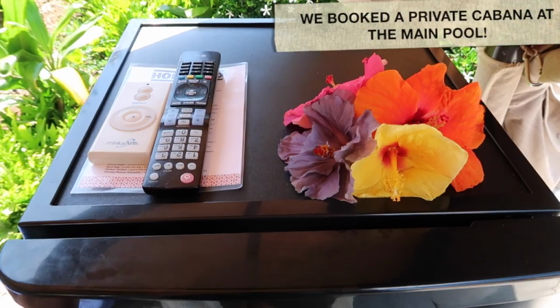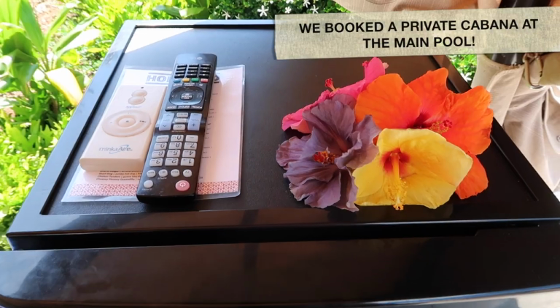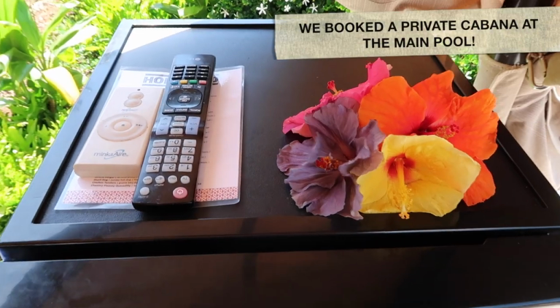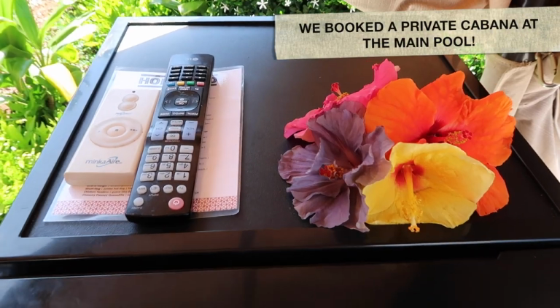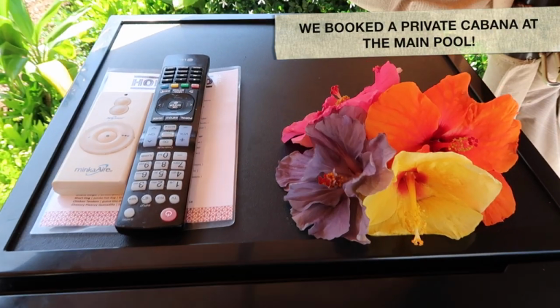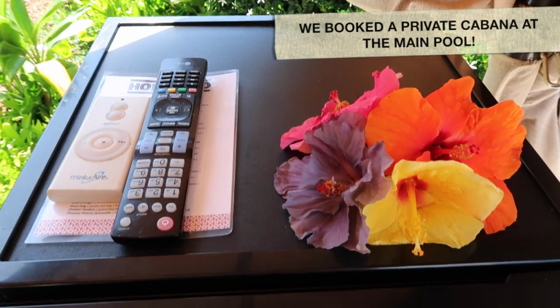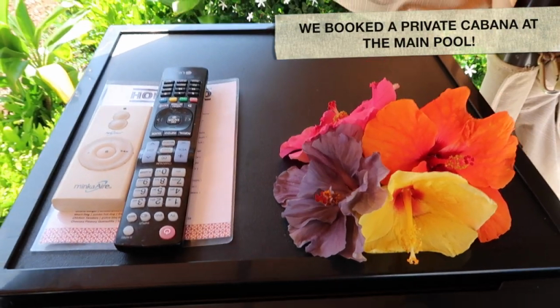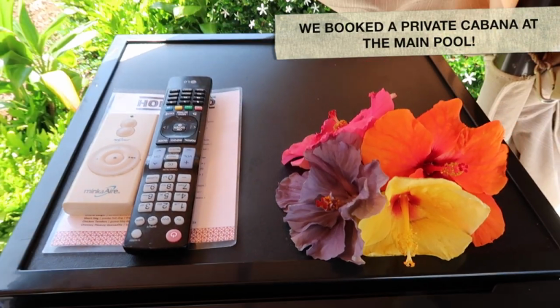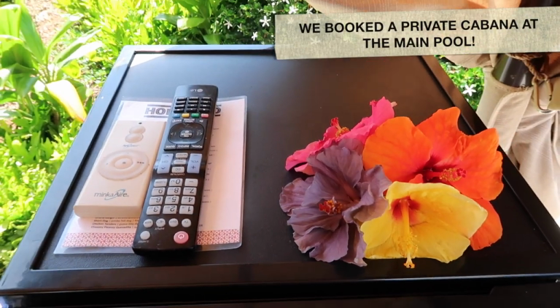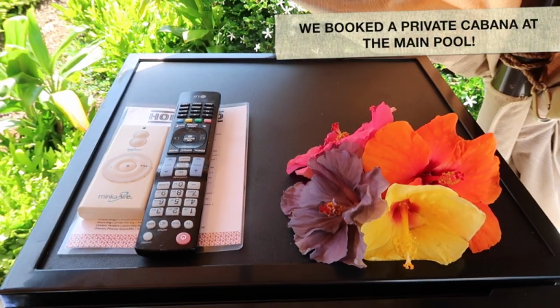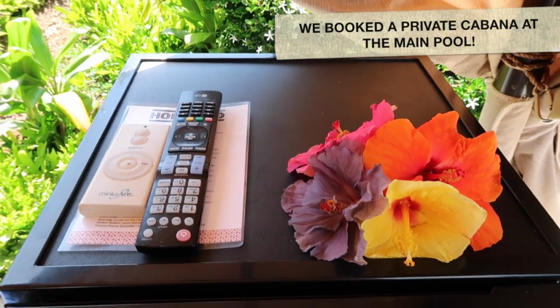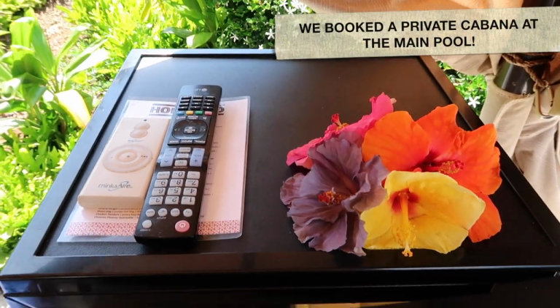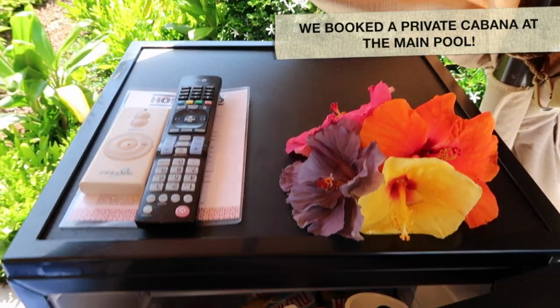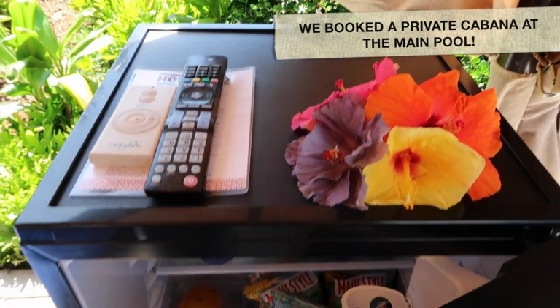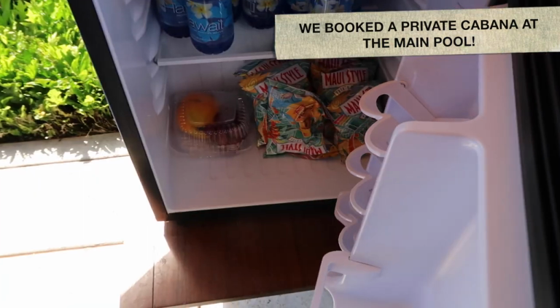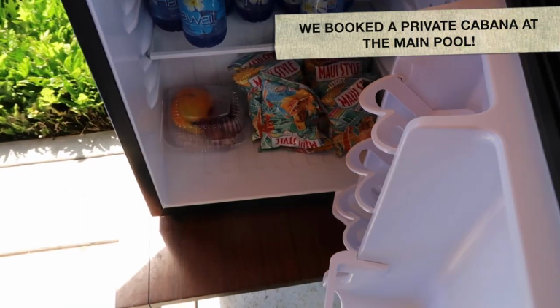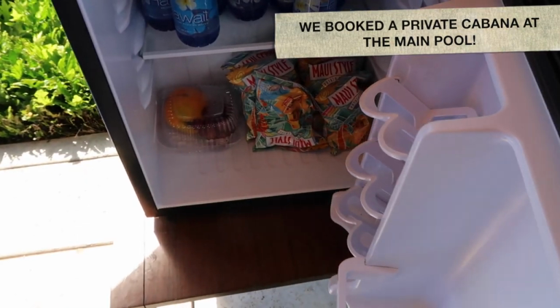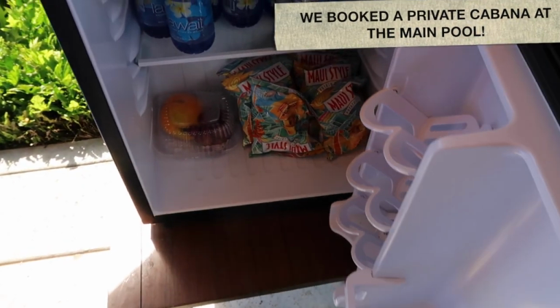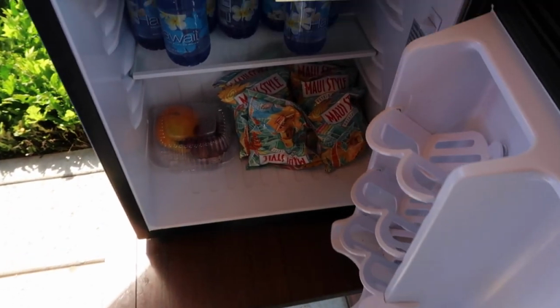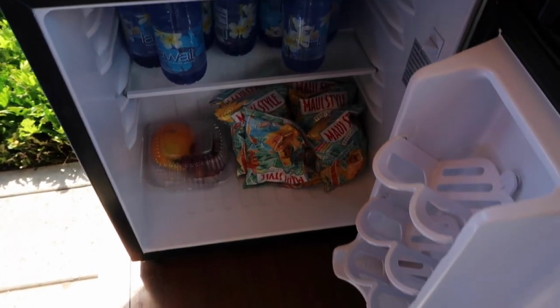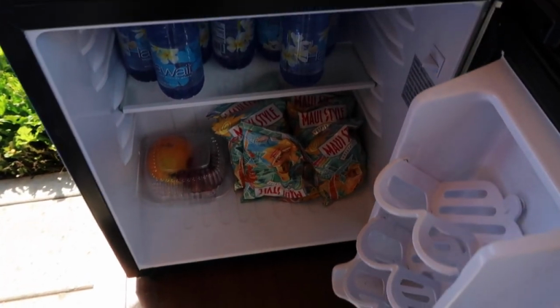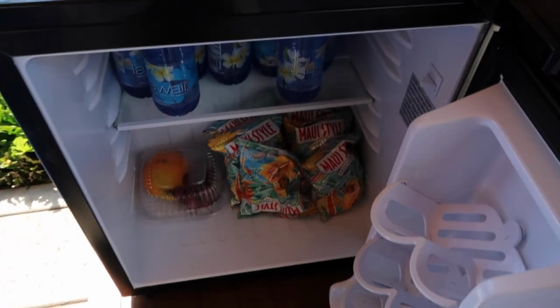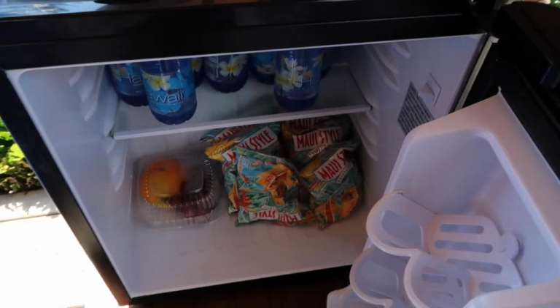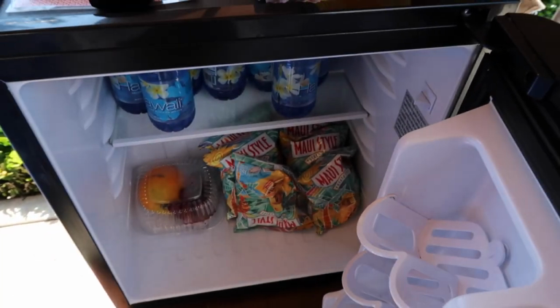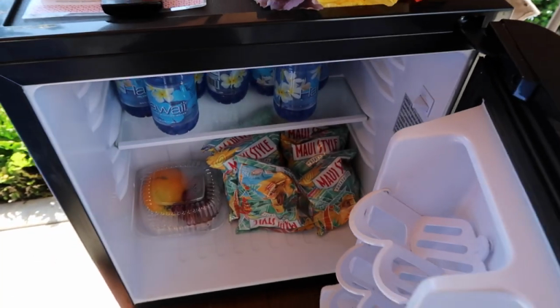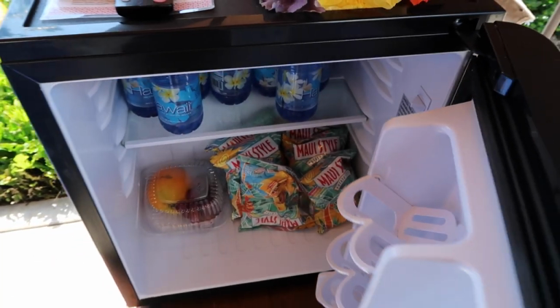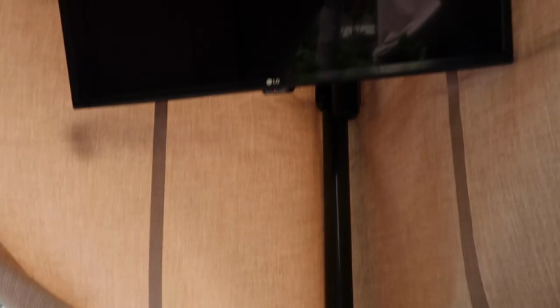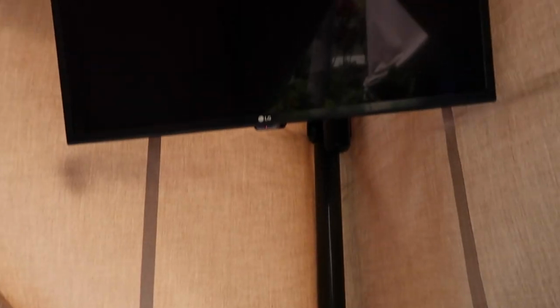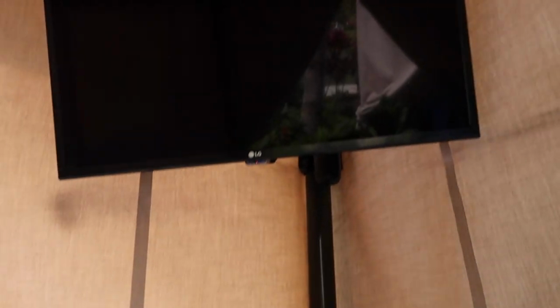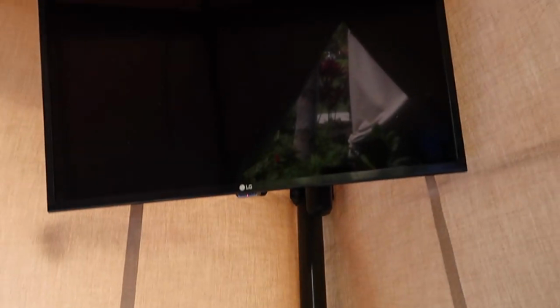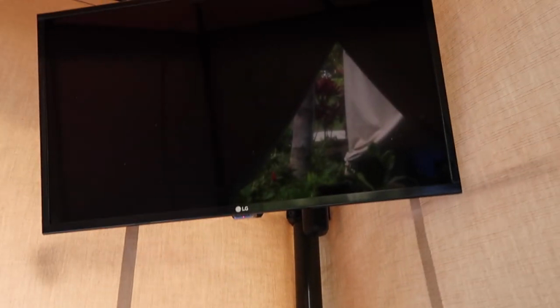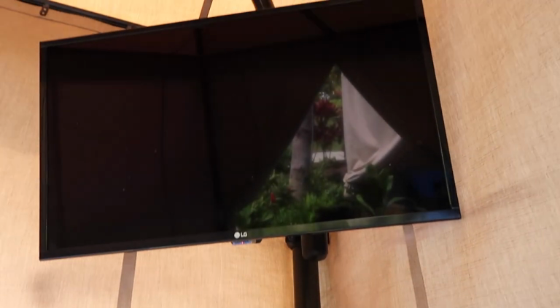Inside the cabana, we have some water, chips, and fruit, and a TV.